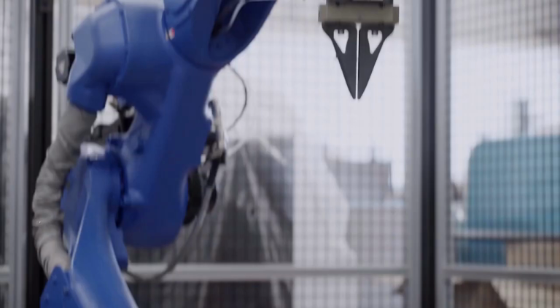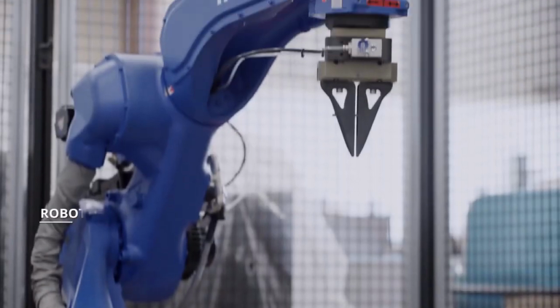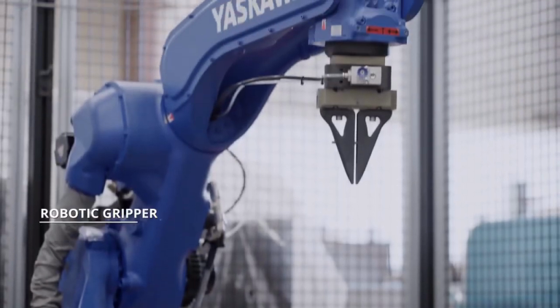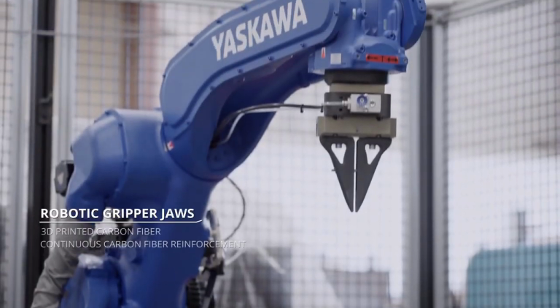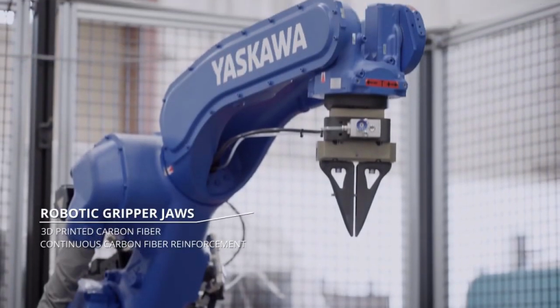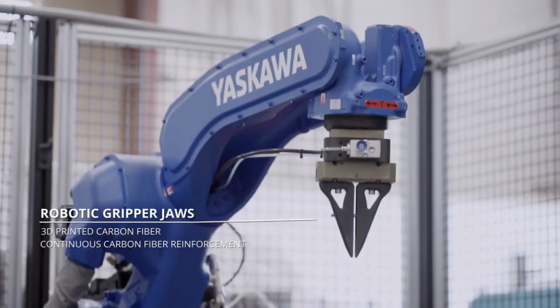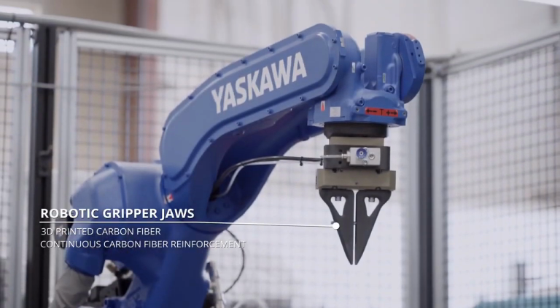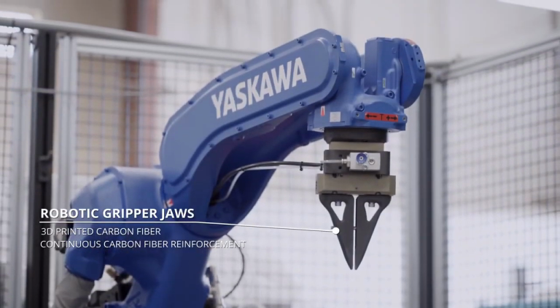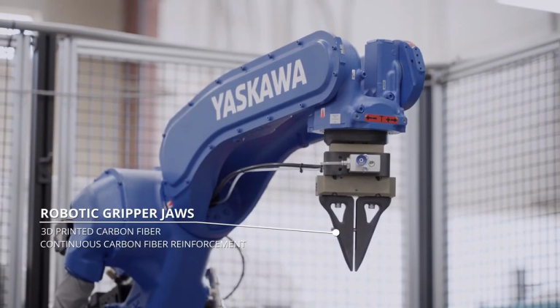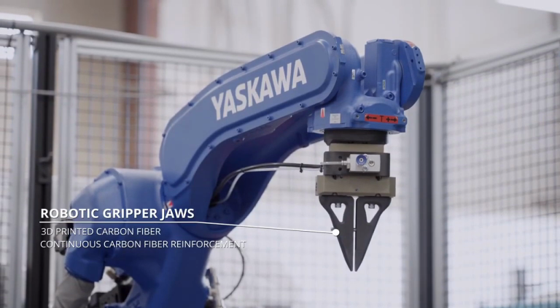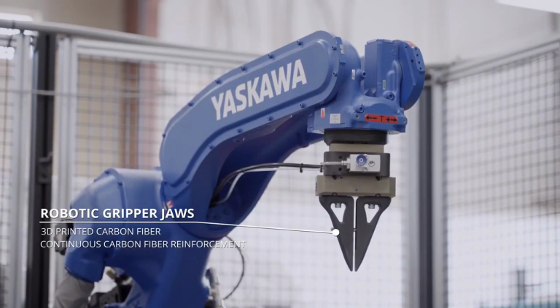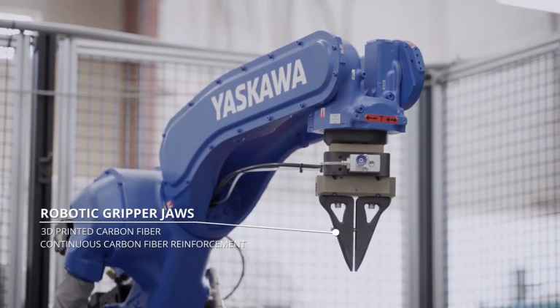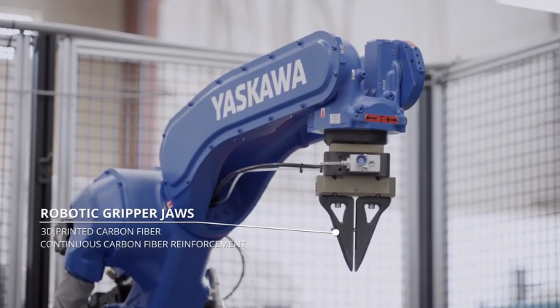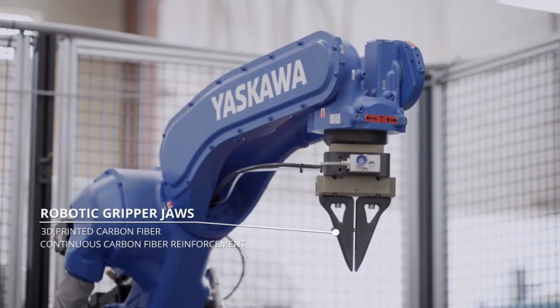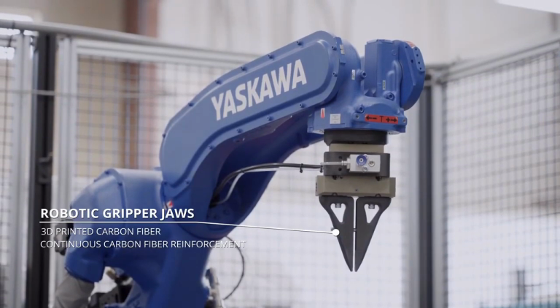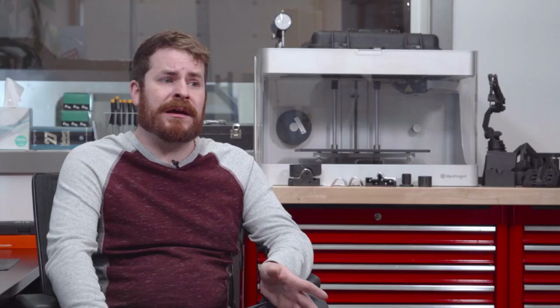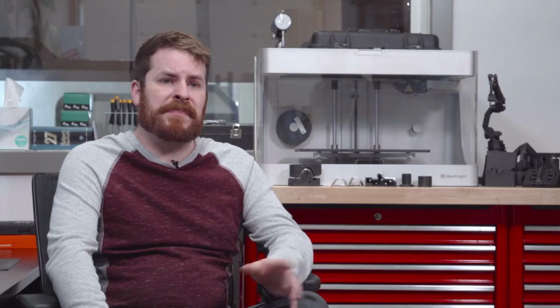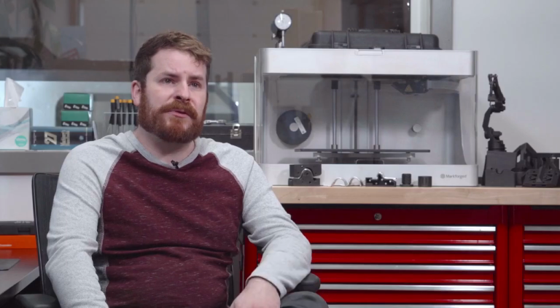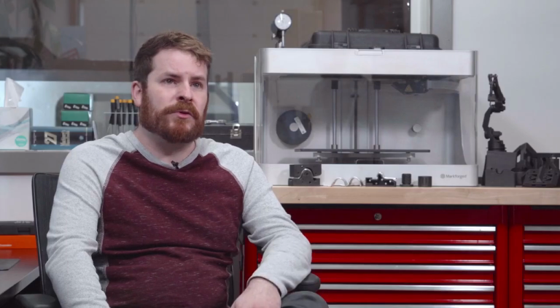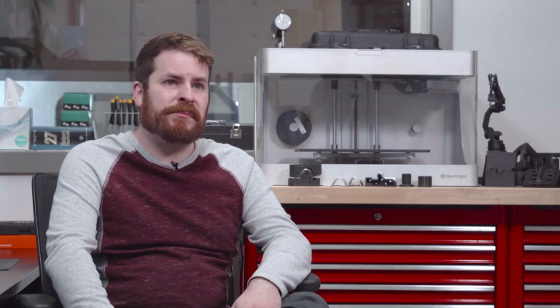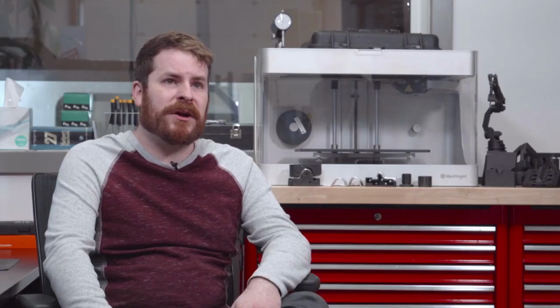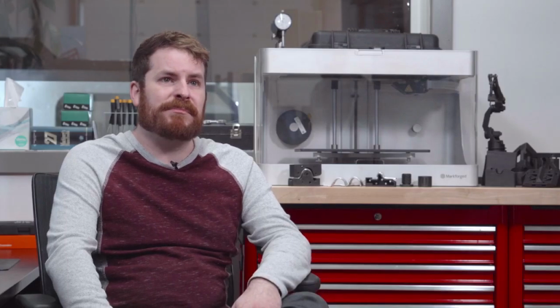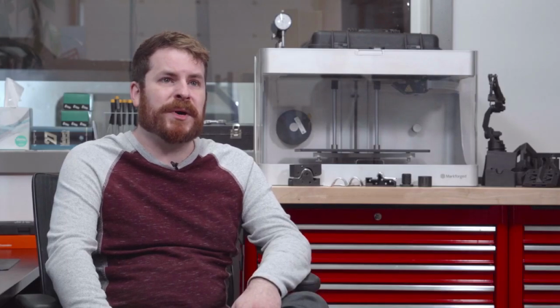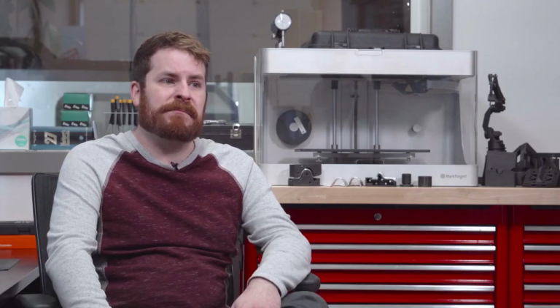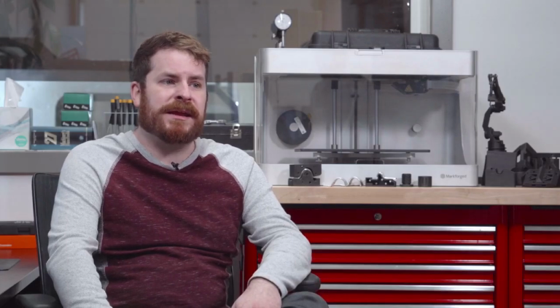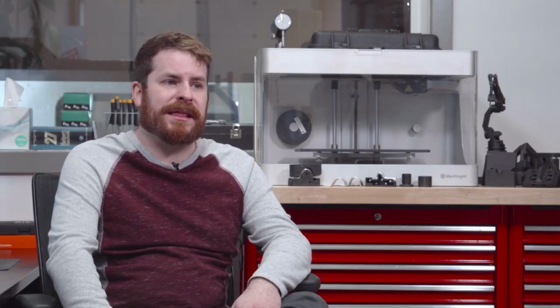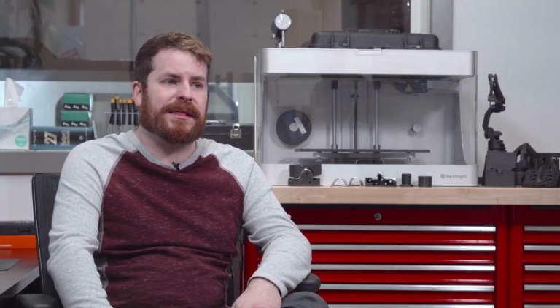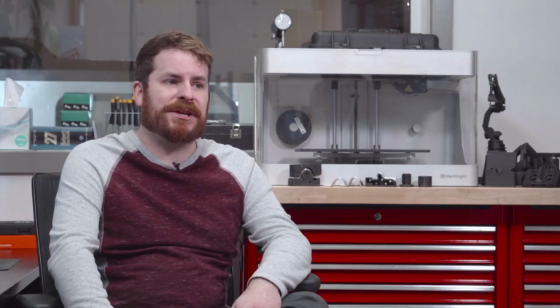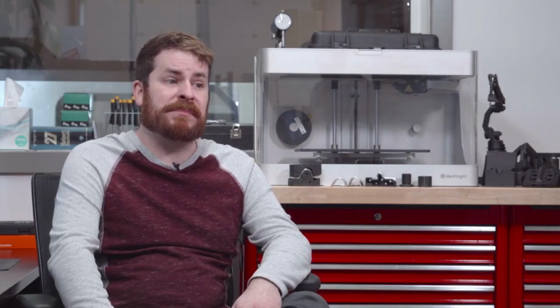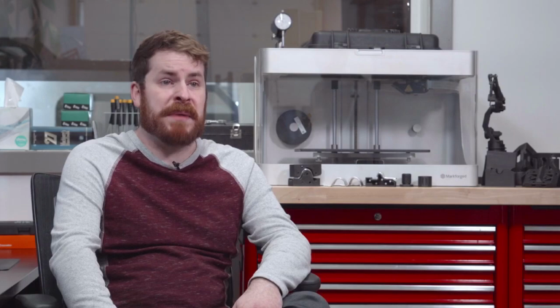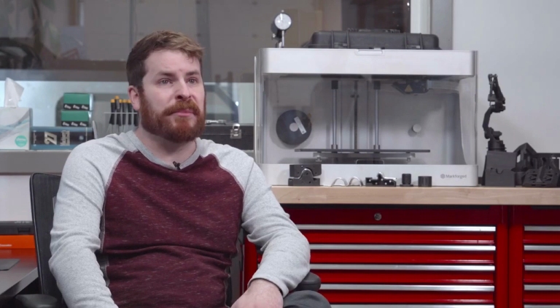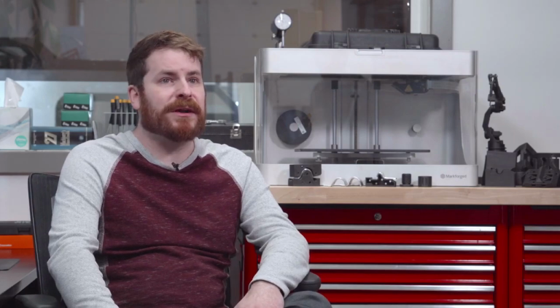With the continuous fiber, you make a printed part that not only could compete with aluminum parts, but in many cases actually be a better part.